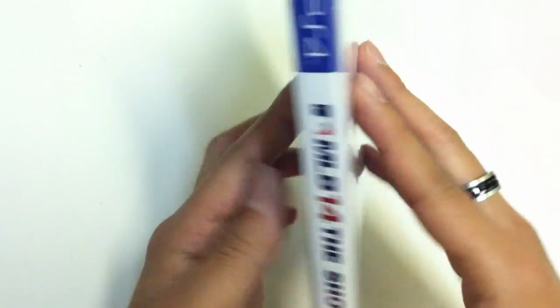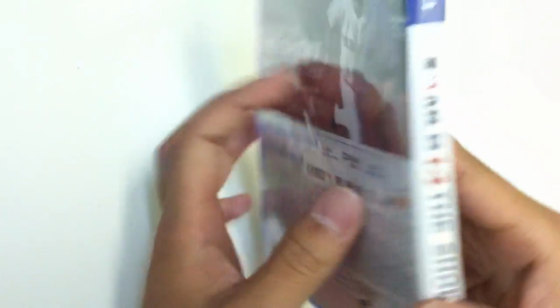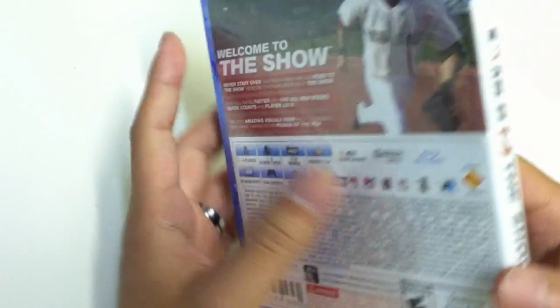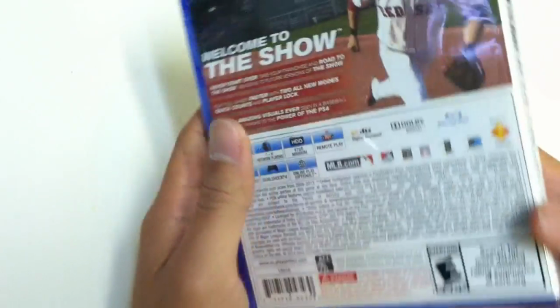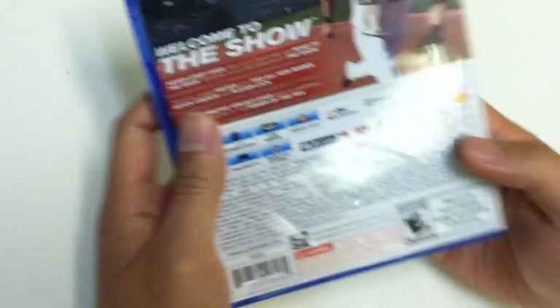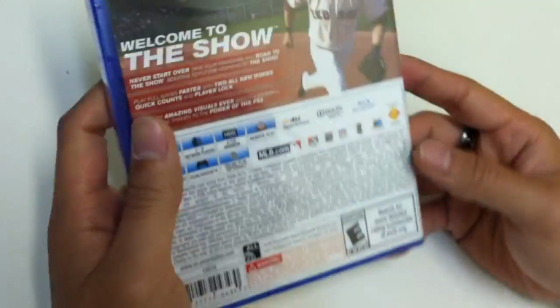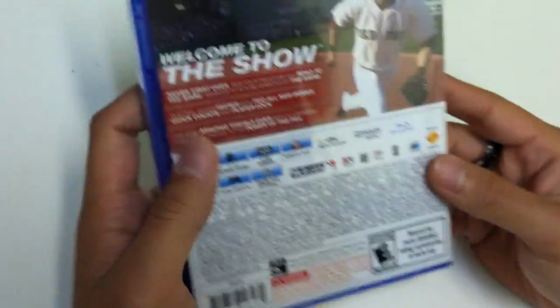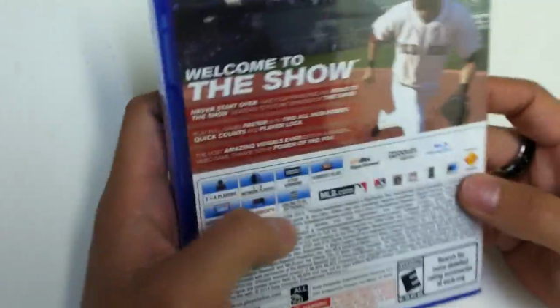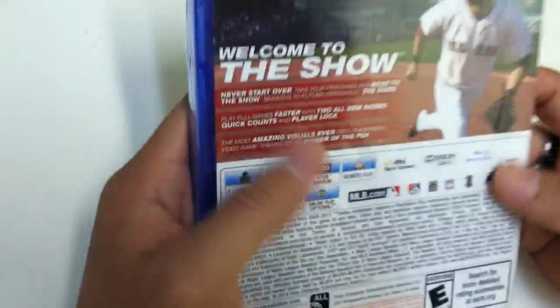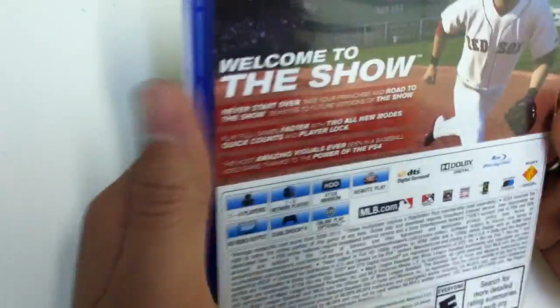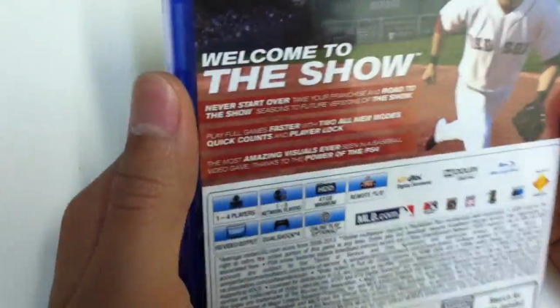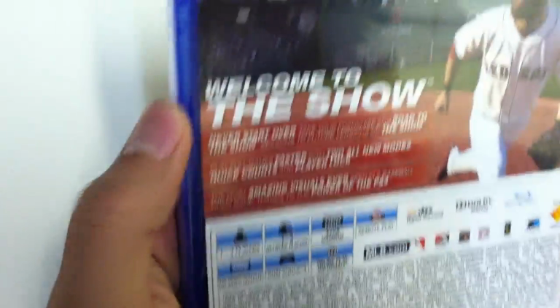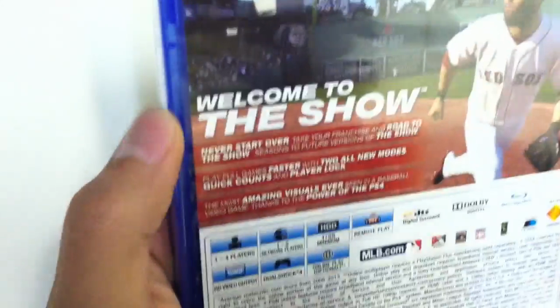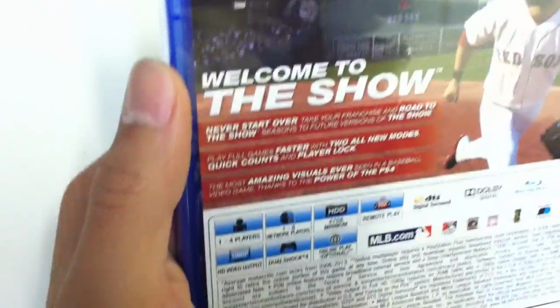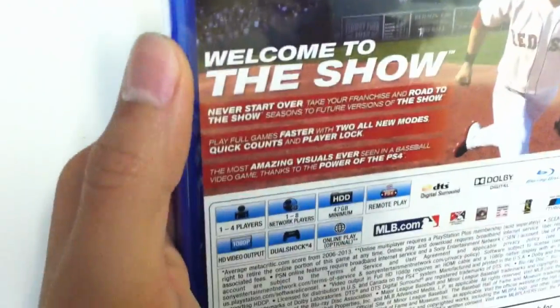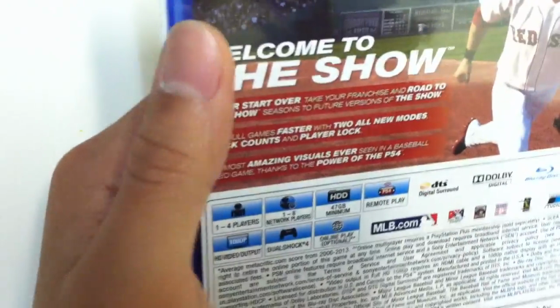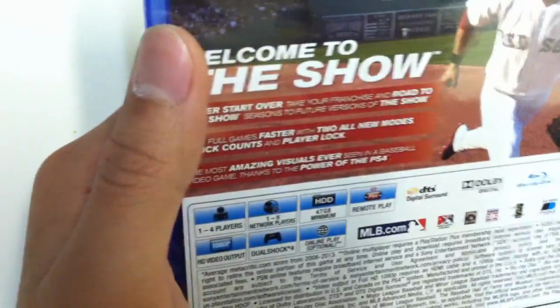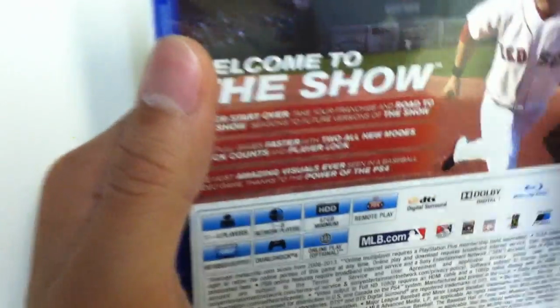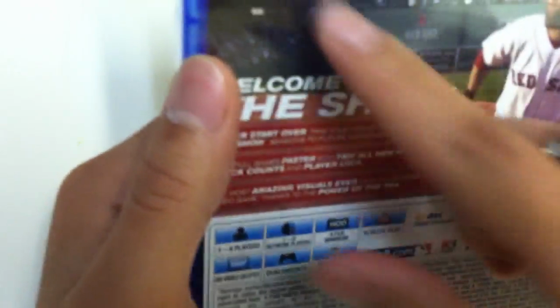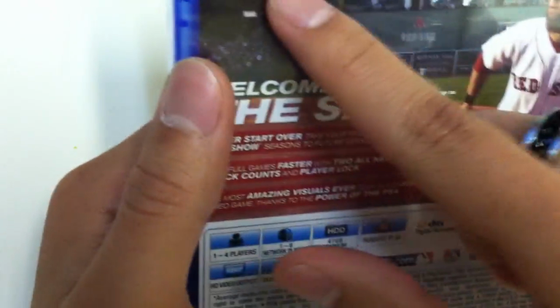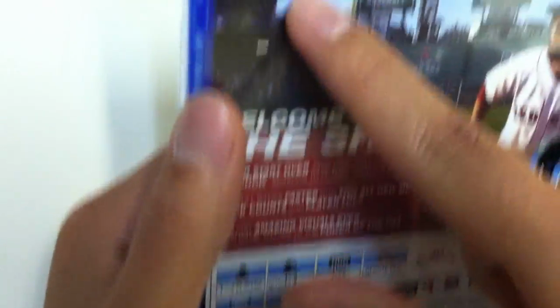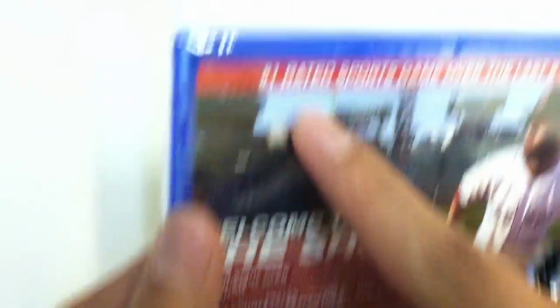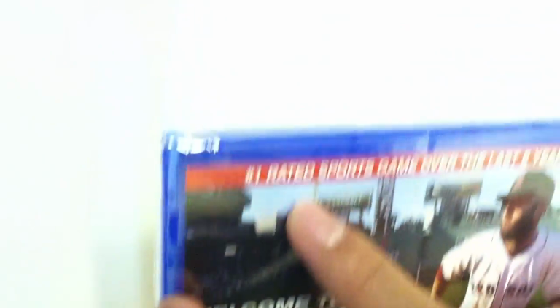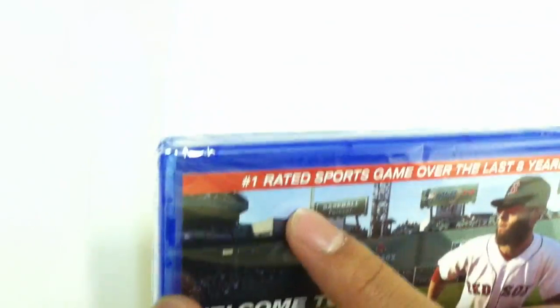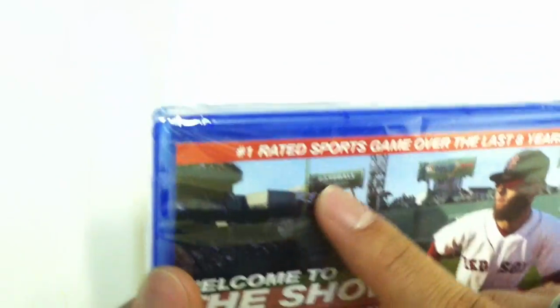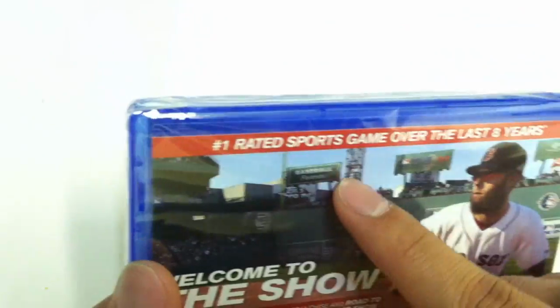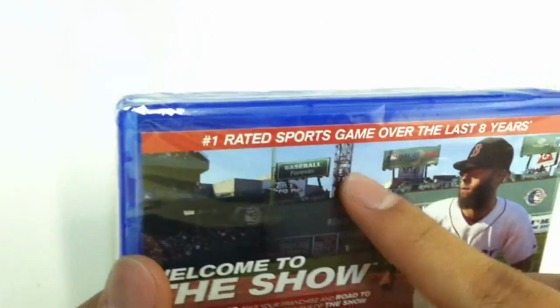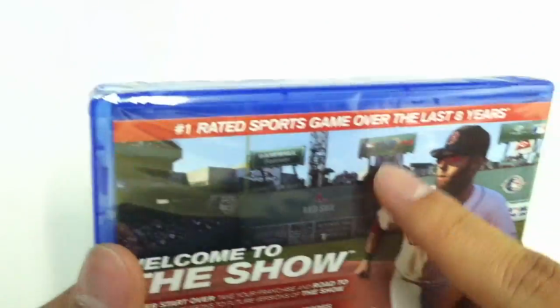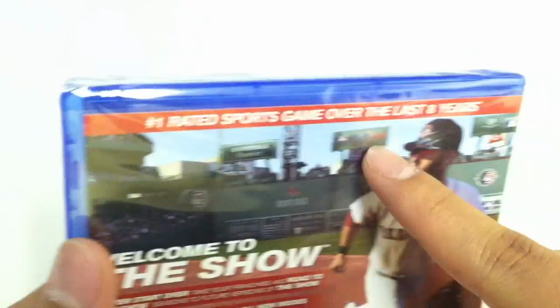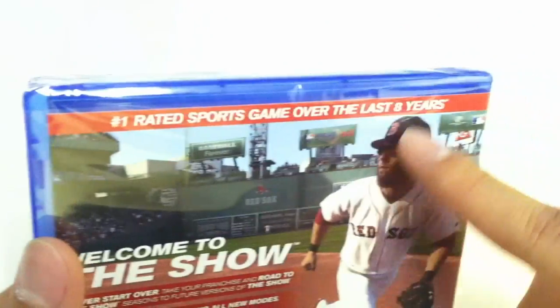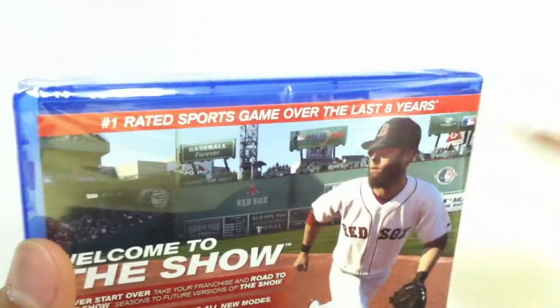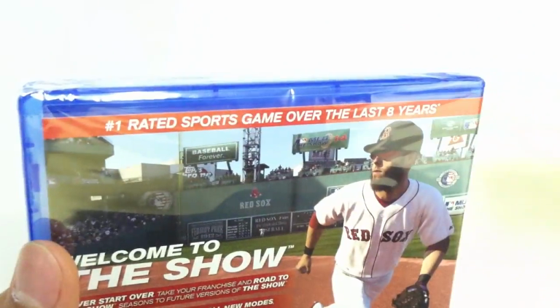Feel free to check that out. Looking at the back here, it is the number one rated sports game over the last eight years.